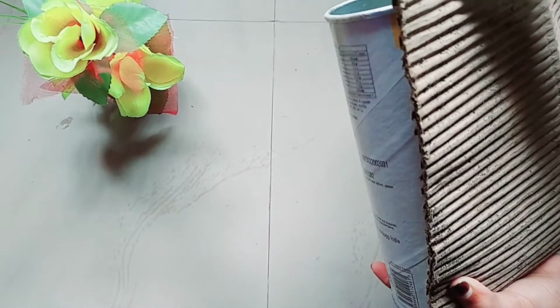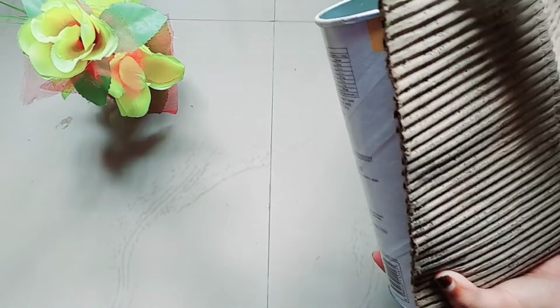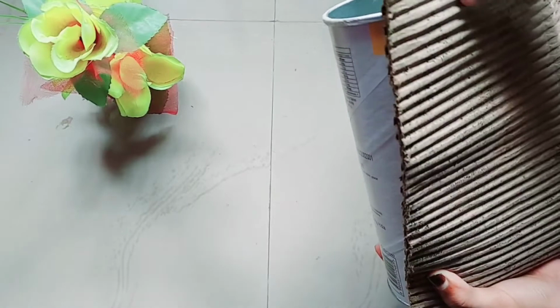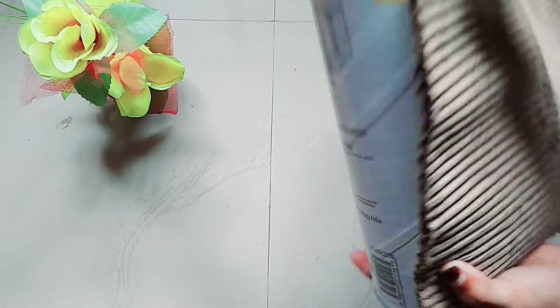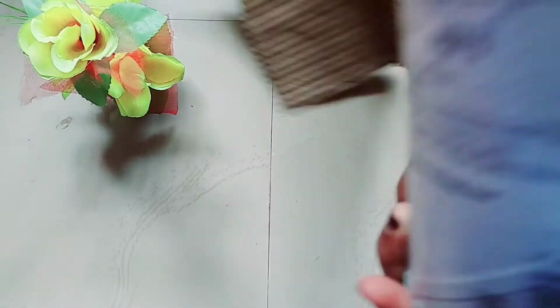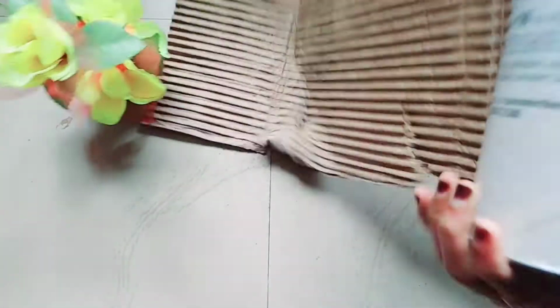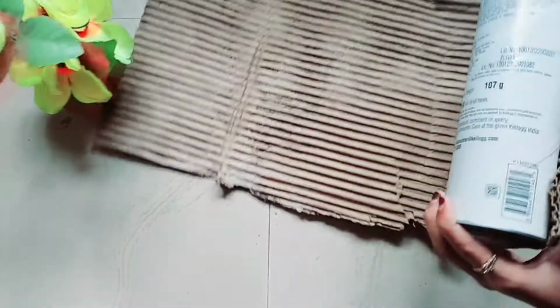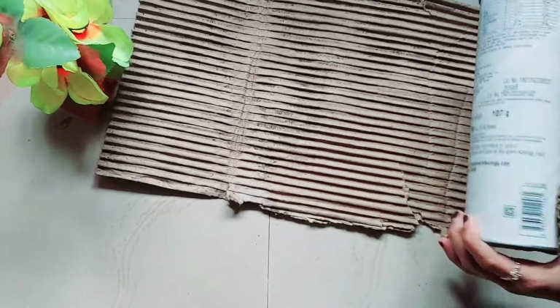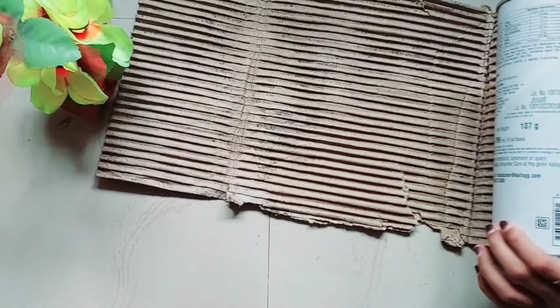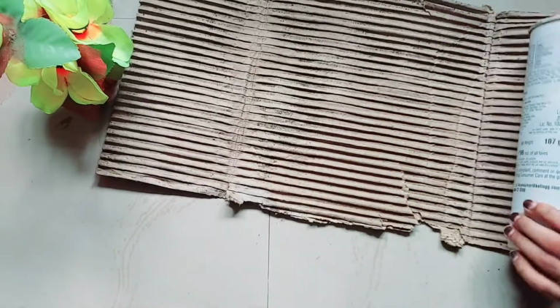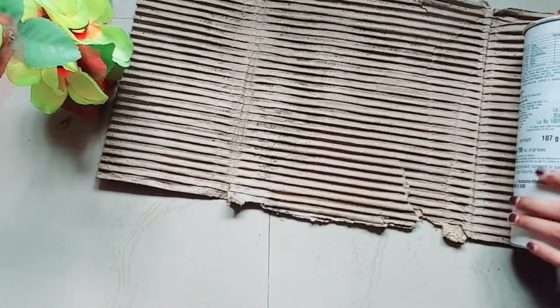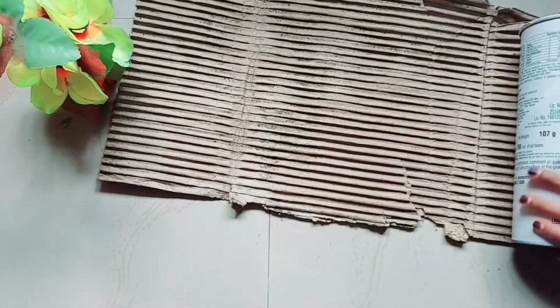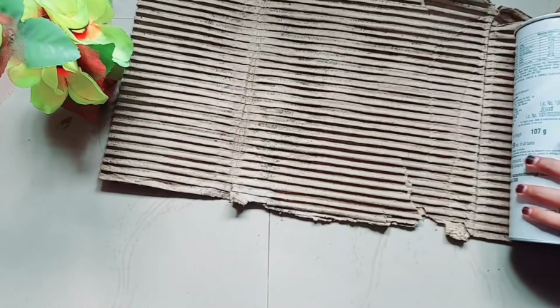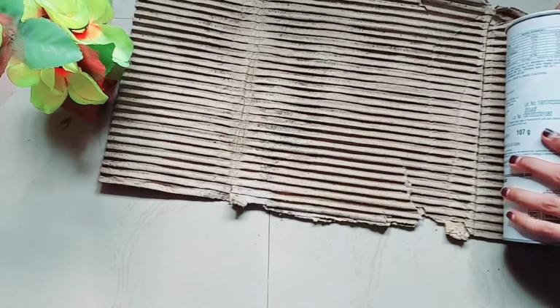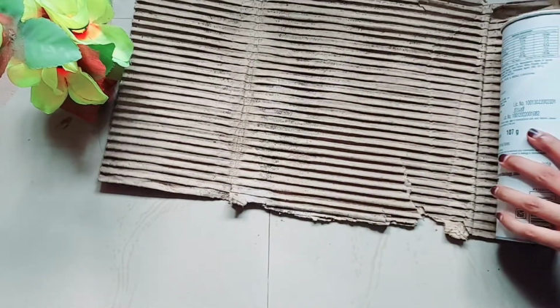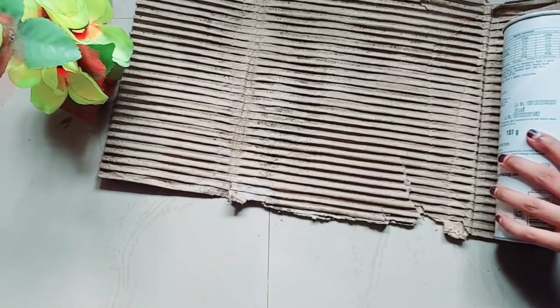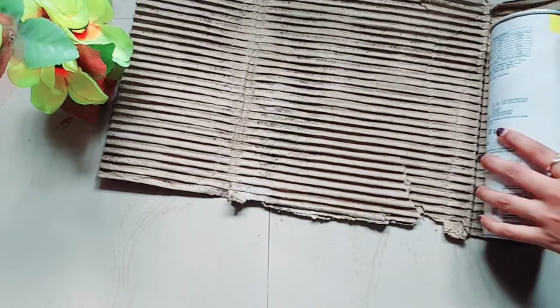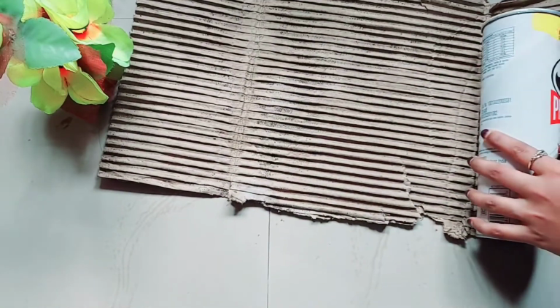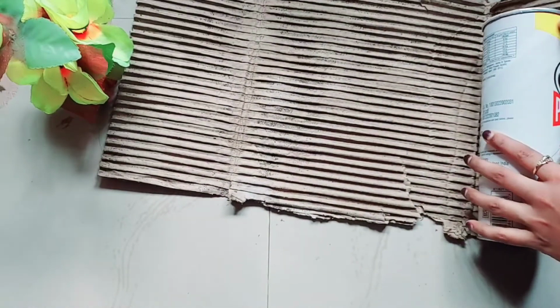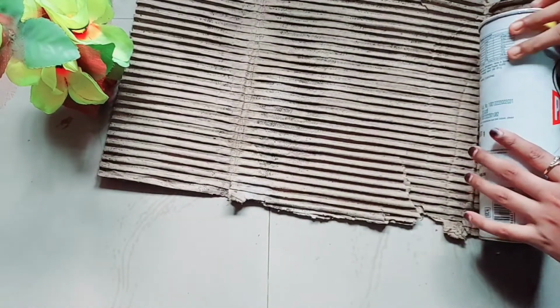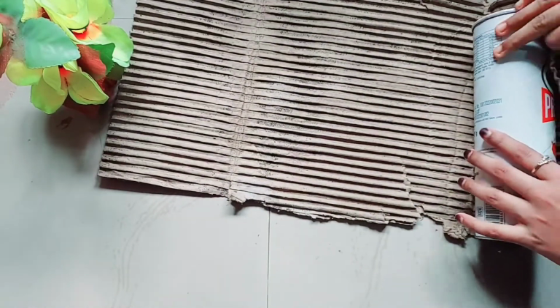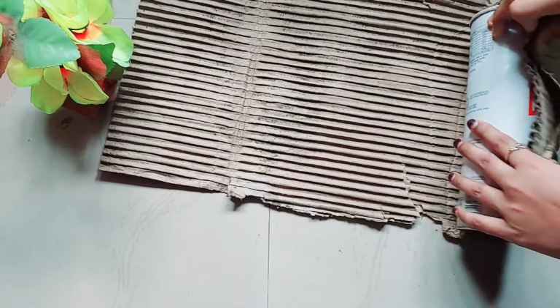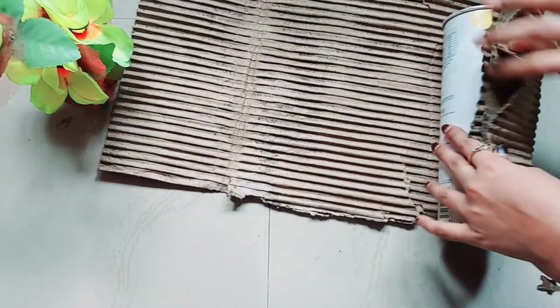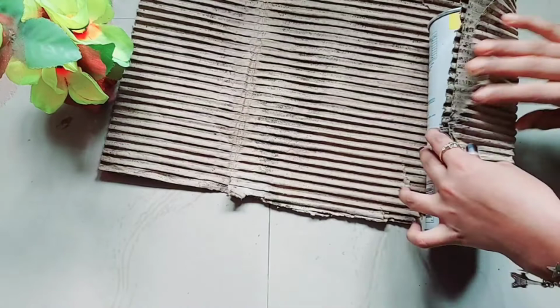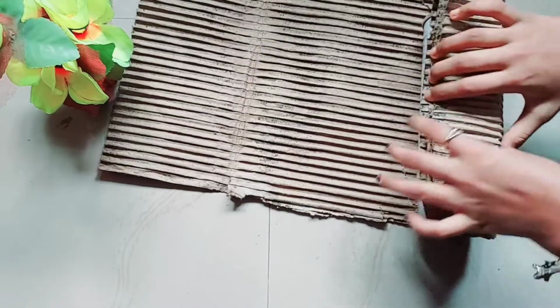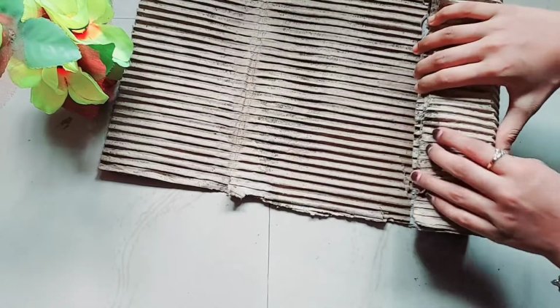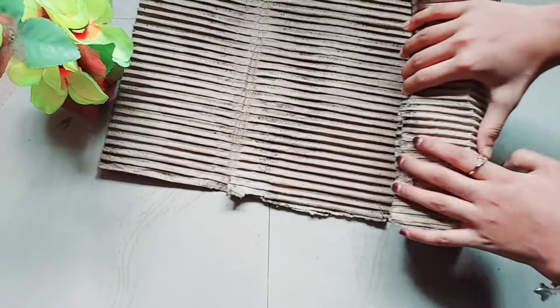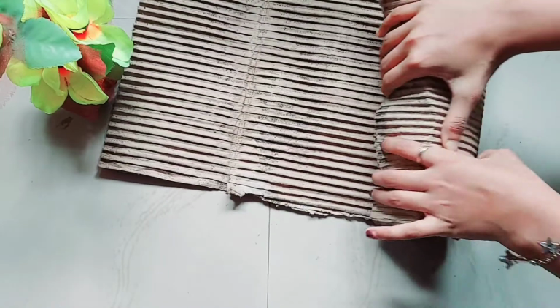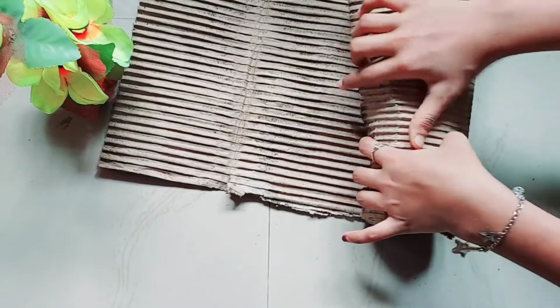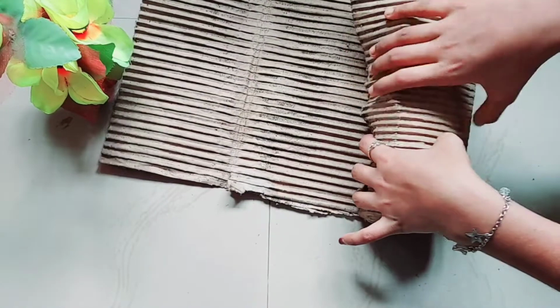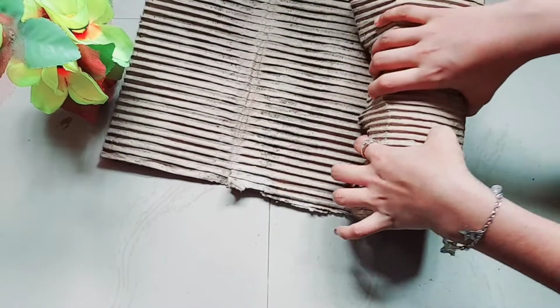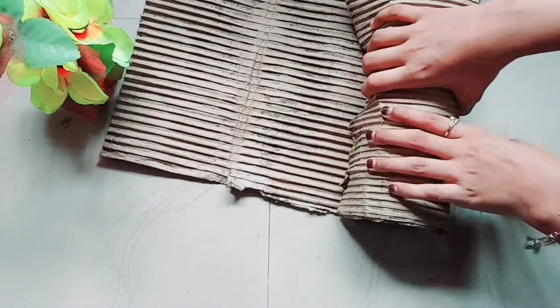This is a layer in the top layer. This is a layer in the bottom layer. This will be removed from the Pringles bottle.